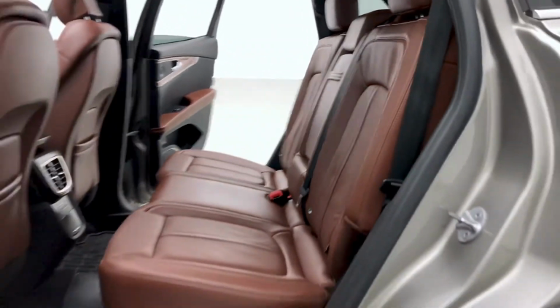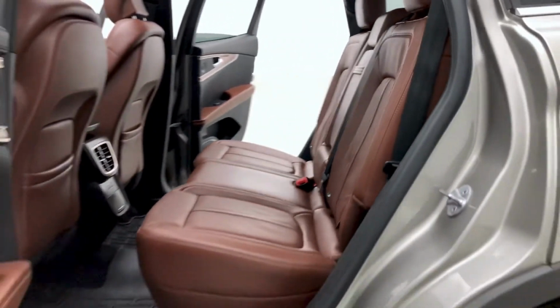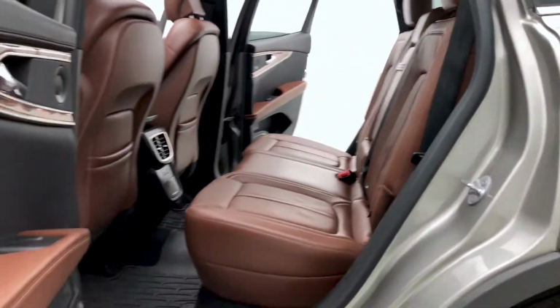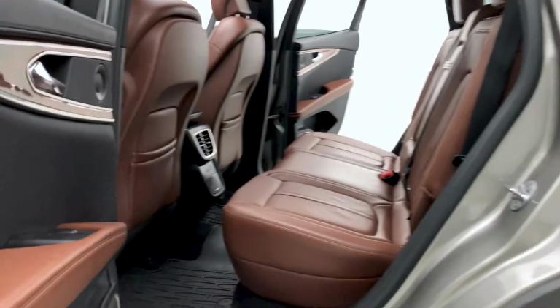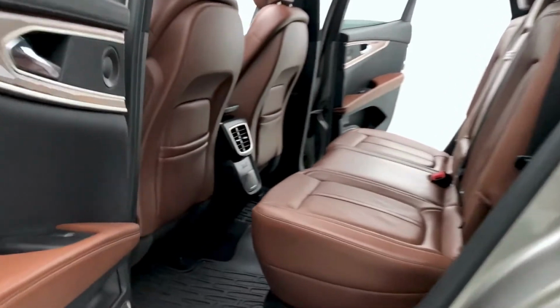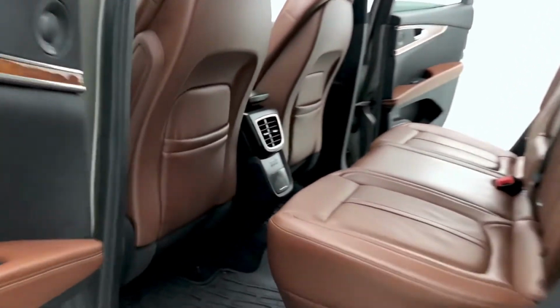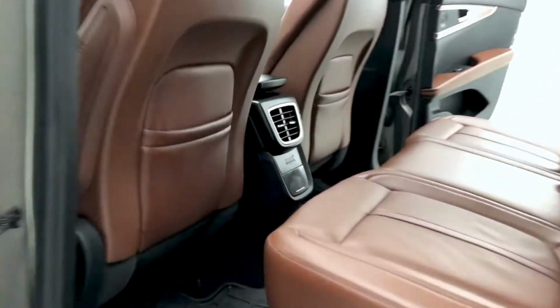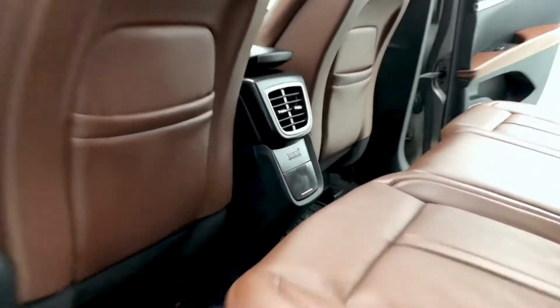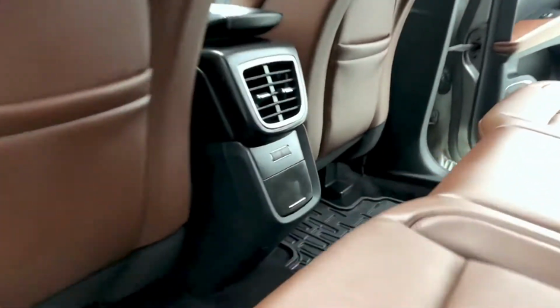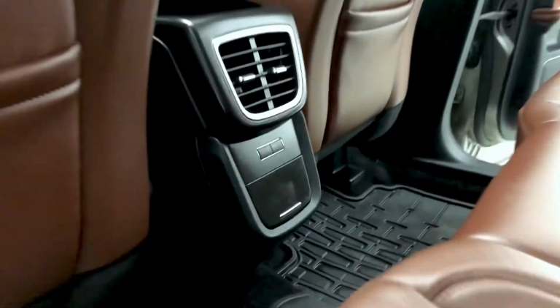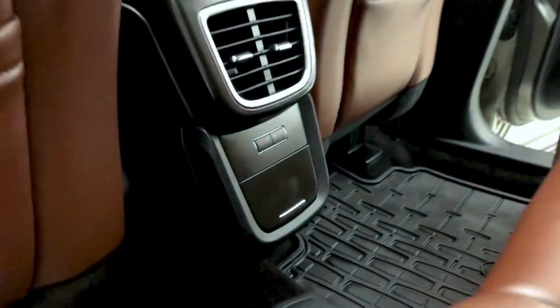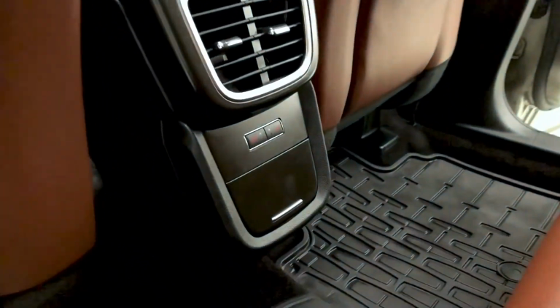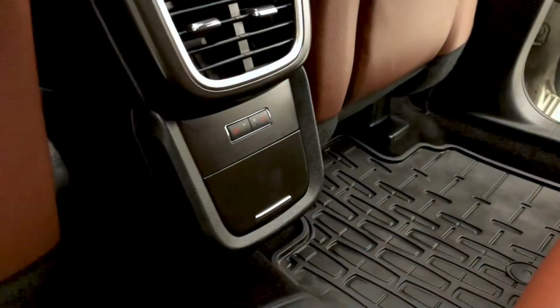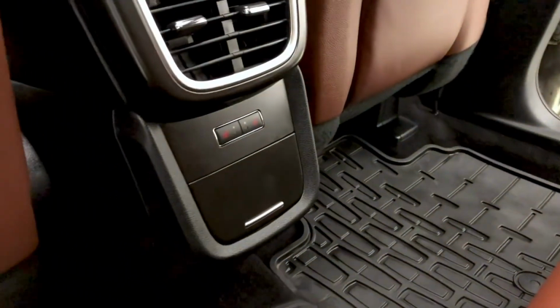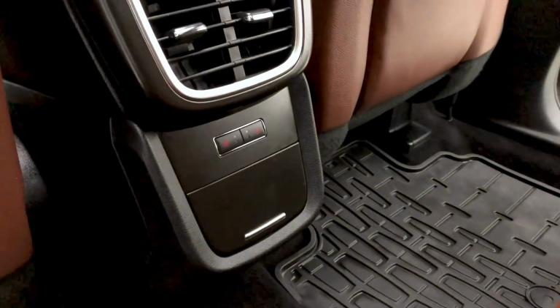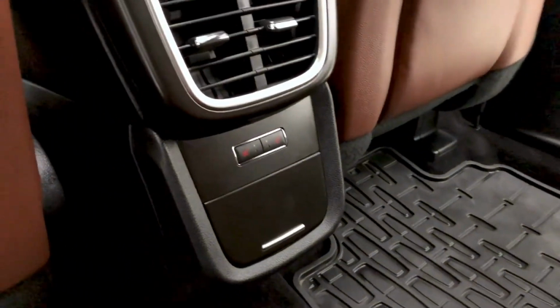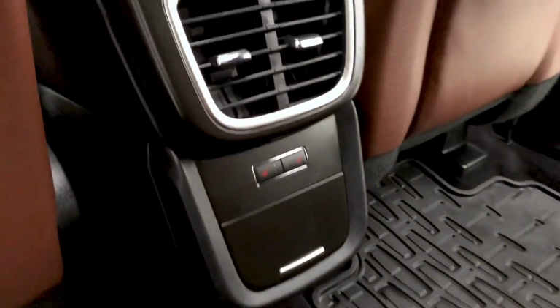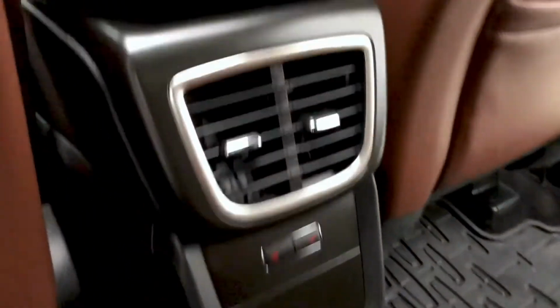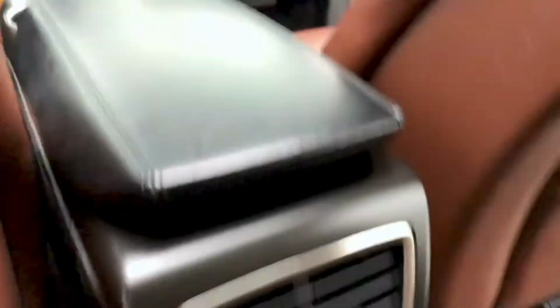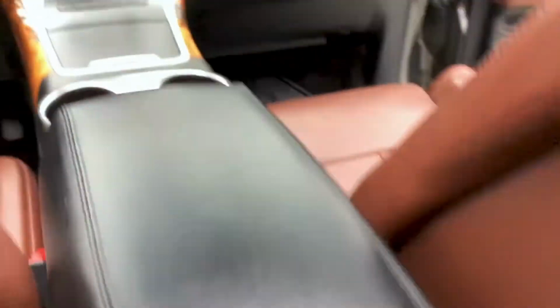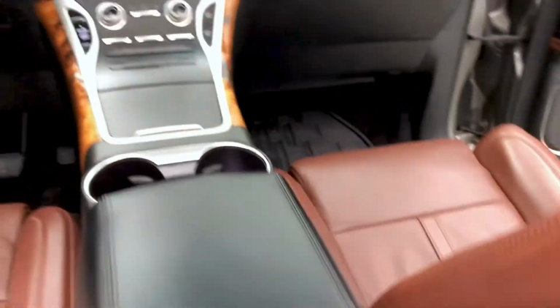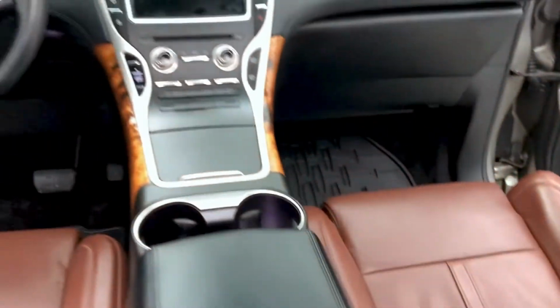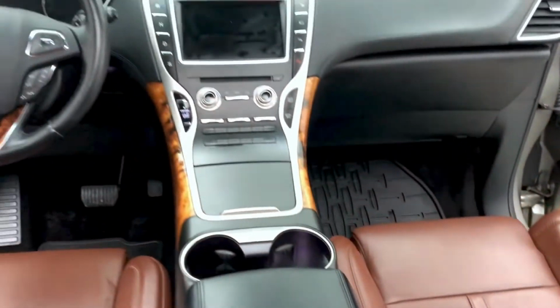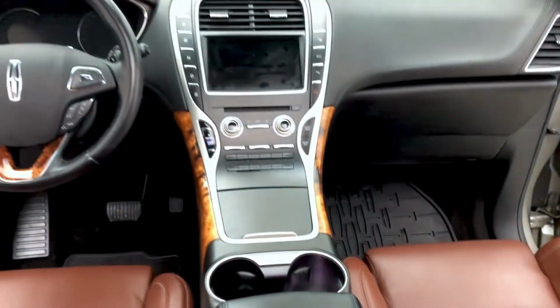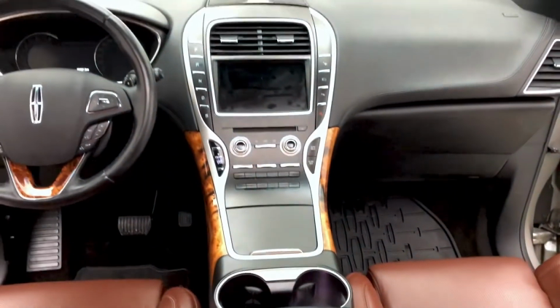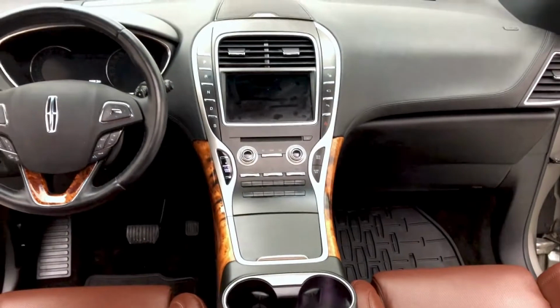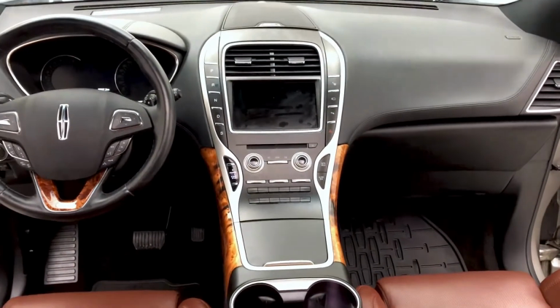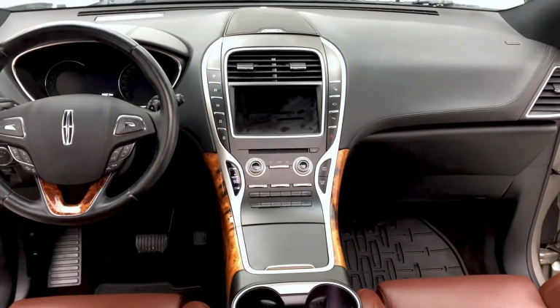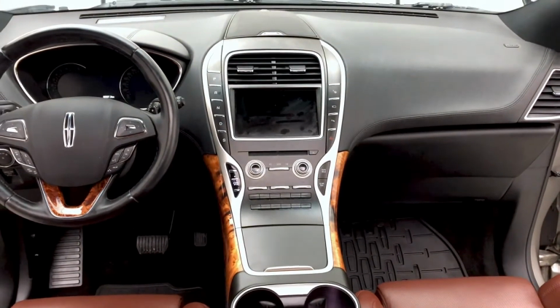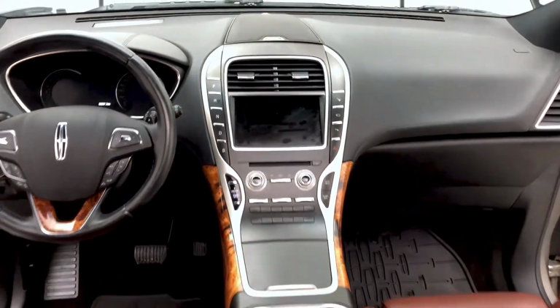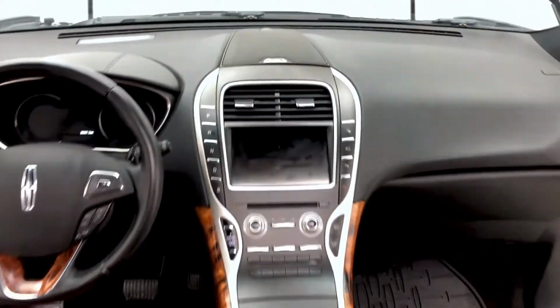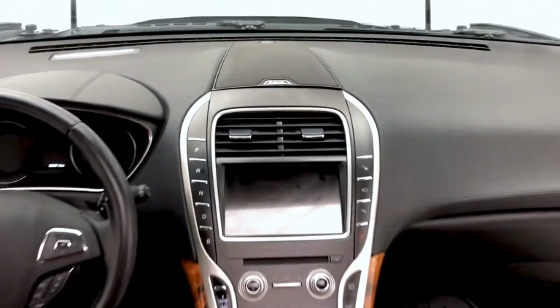You can fit up to five passengers in this Lincoln MKX. They have those heated rear seats. Look now at that 8-inch touchscreen display.